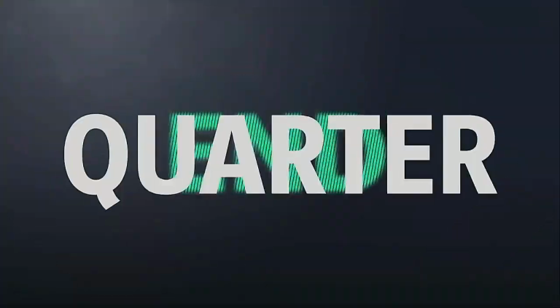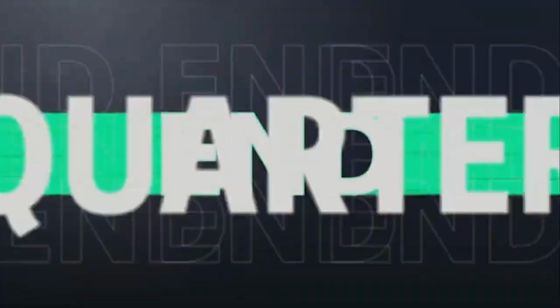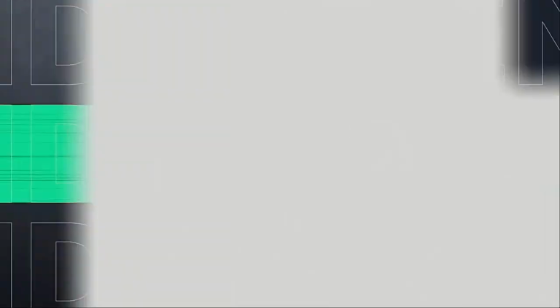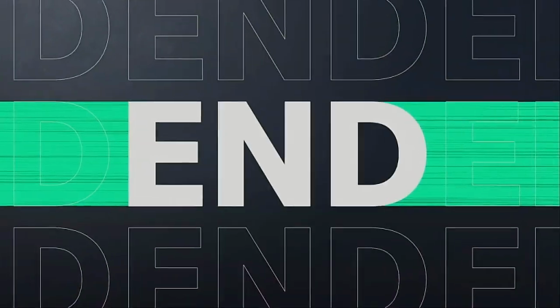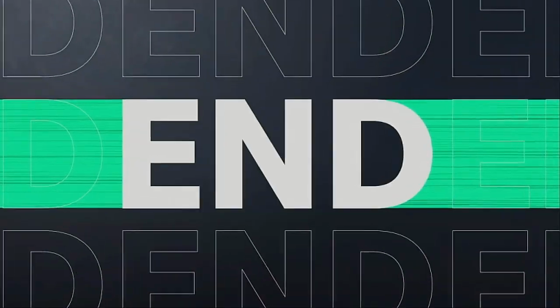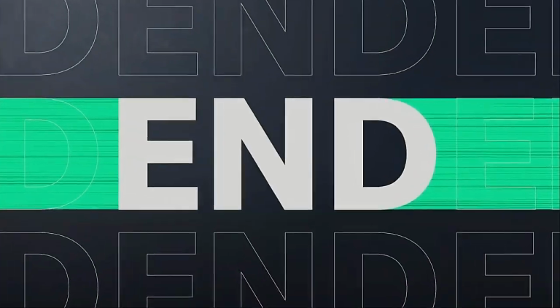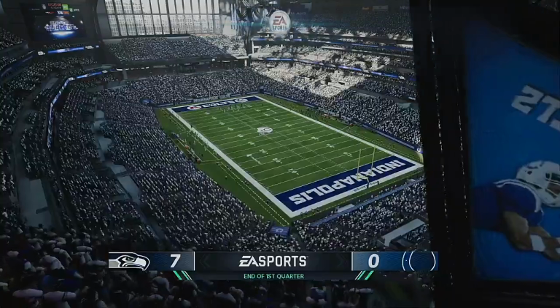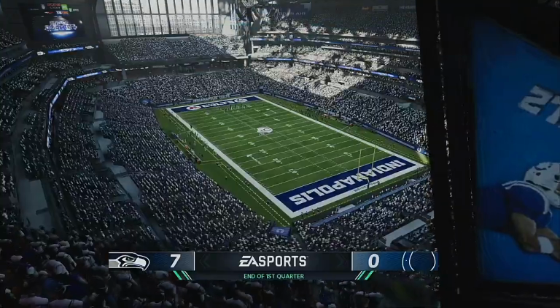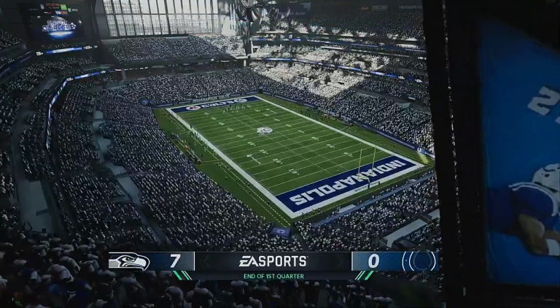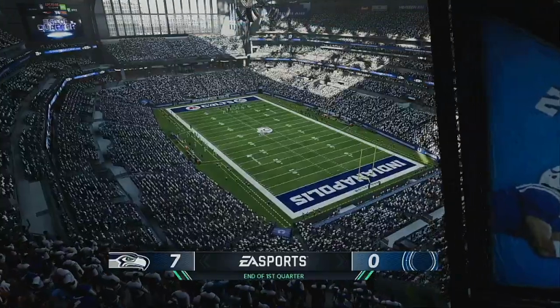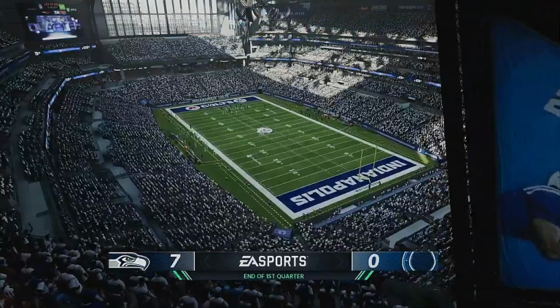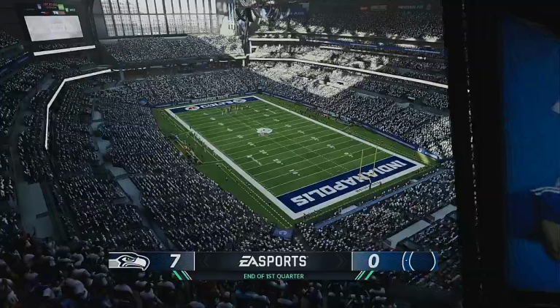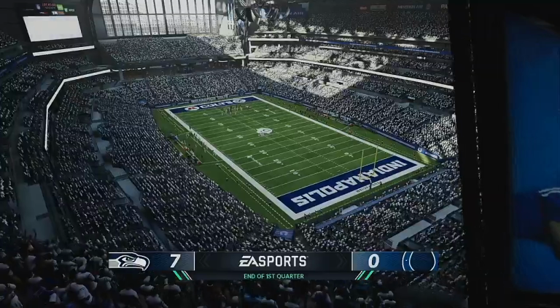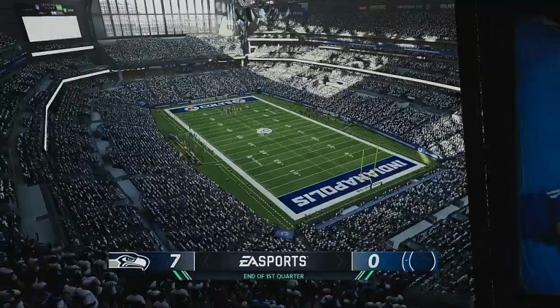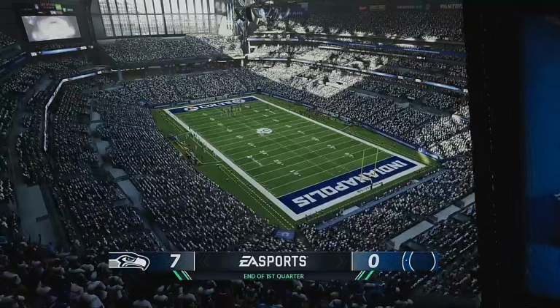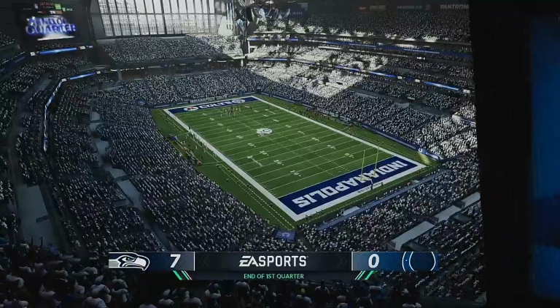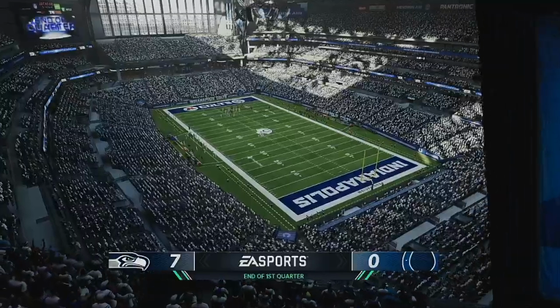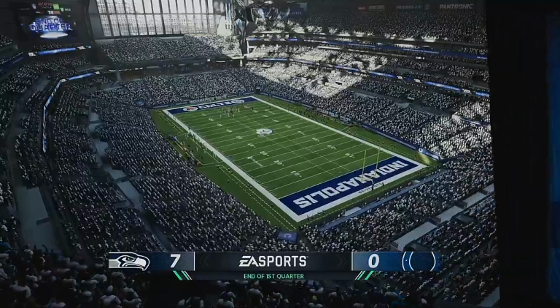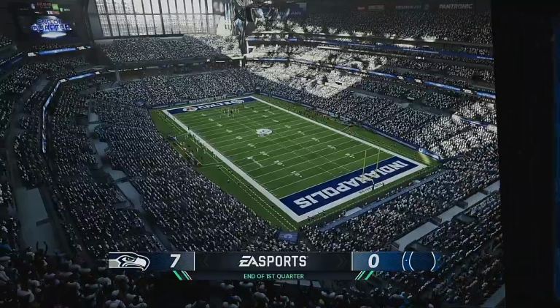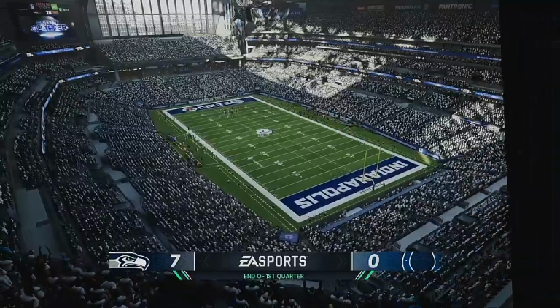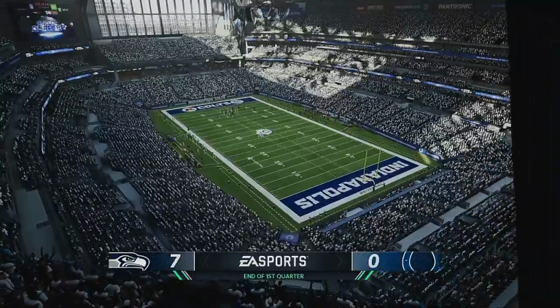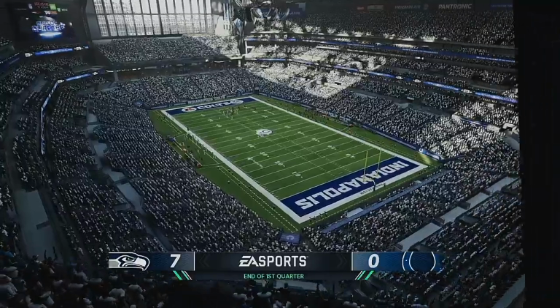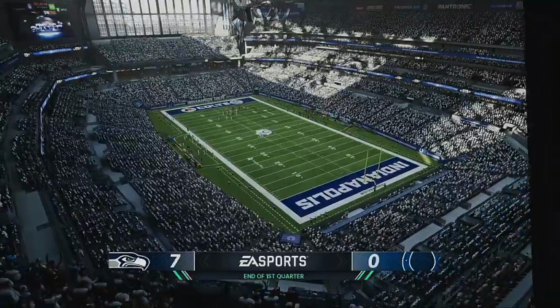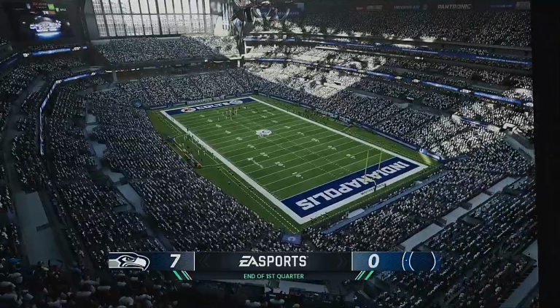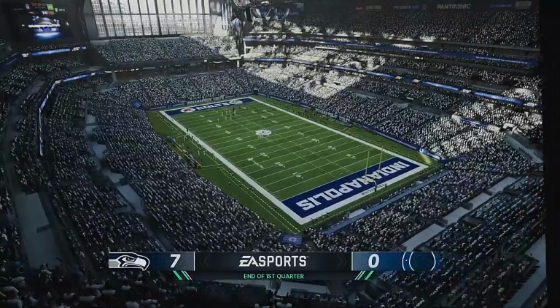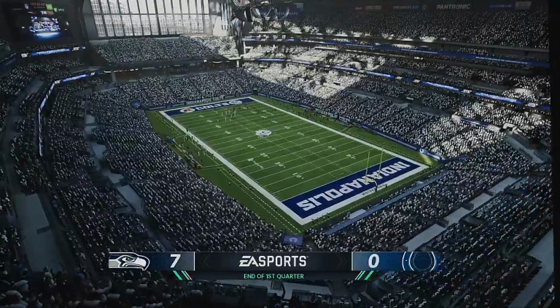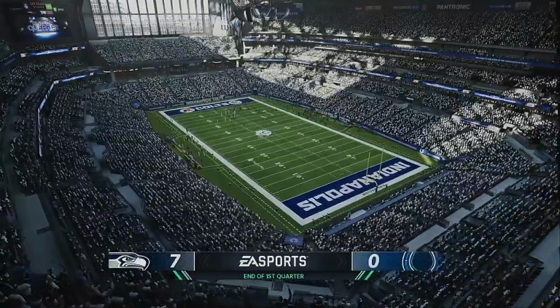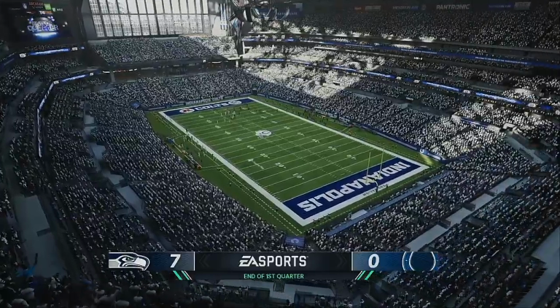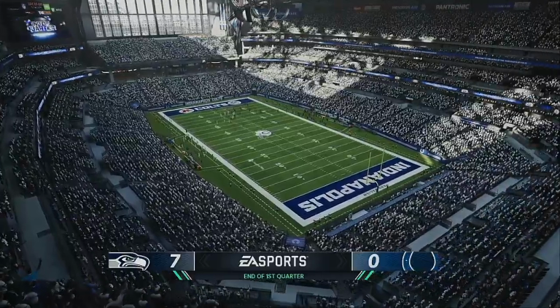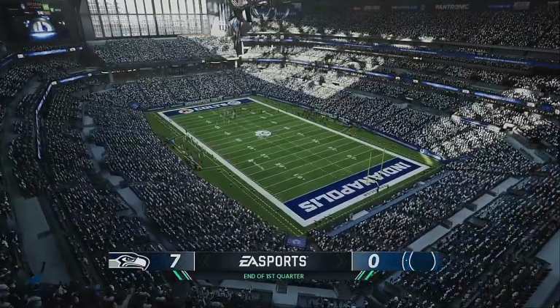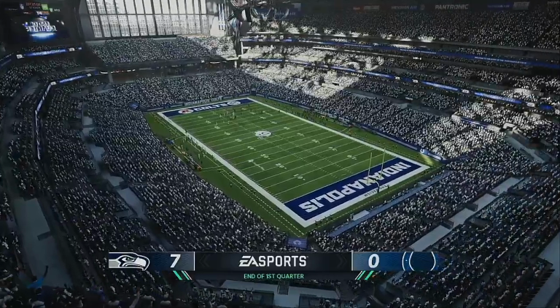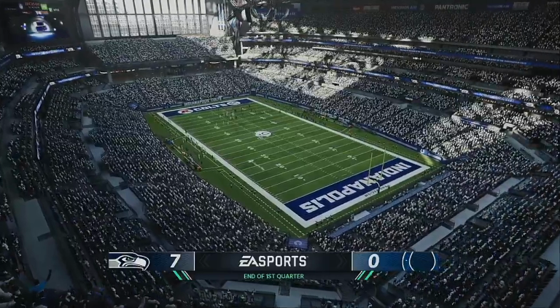After one quarter, seven-nothing on EA Sports — Seahawks seven, Colts nothing.